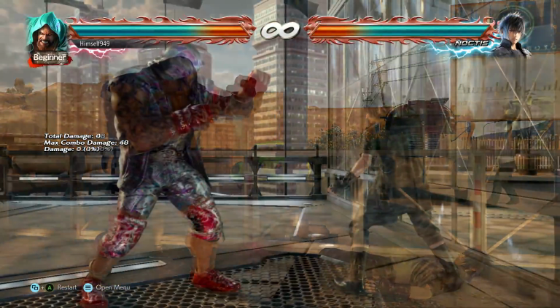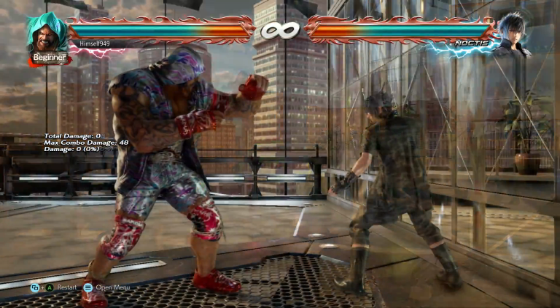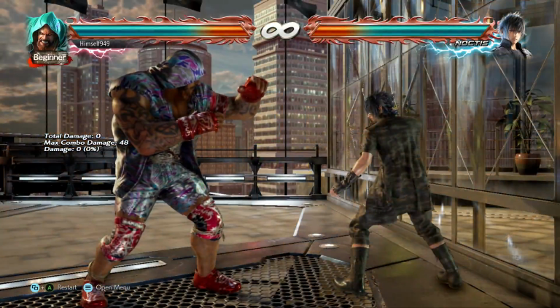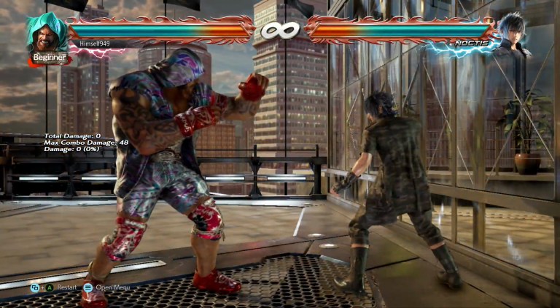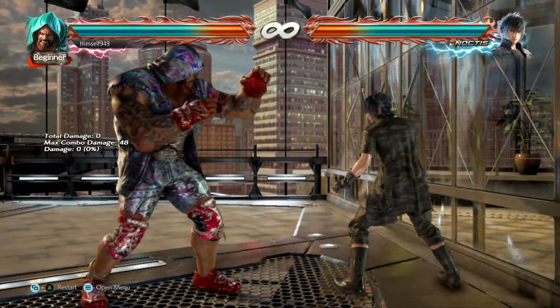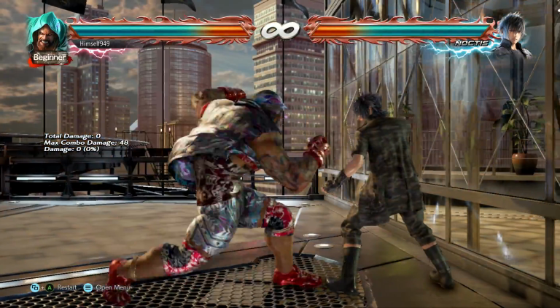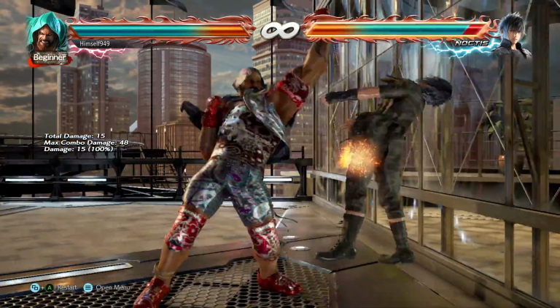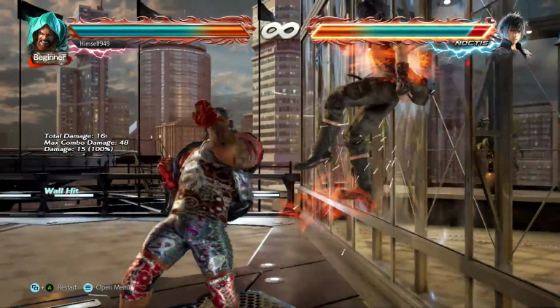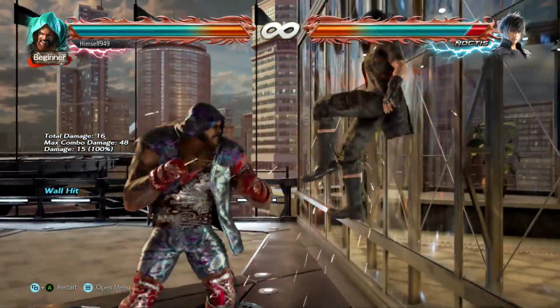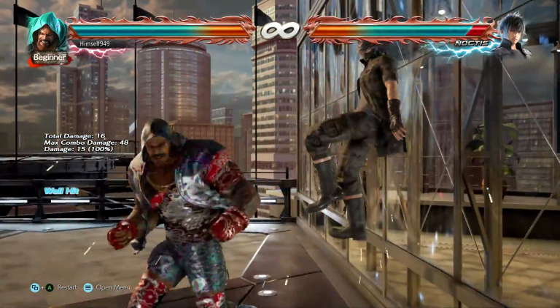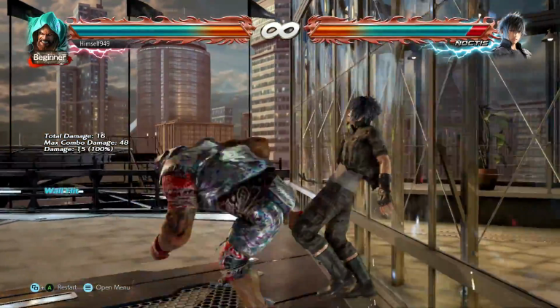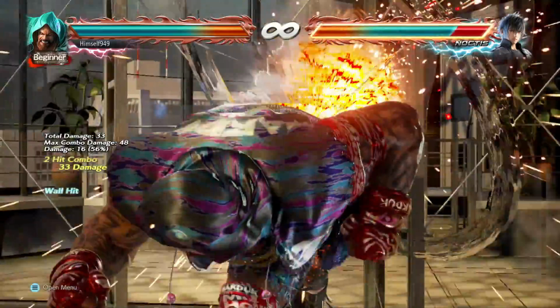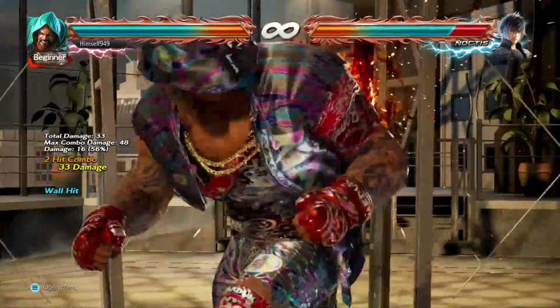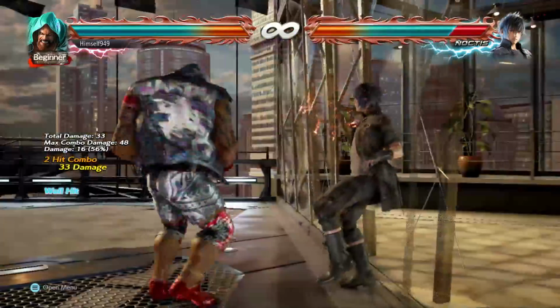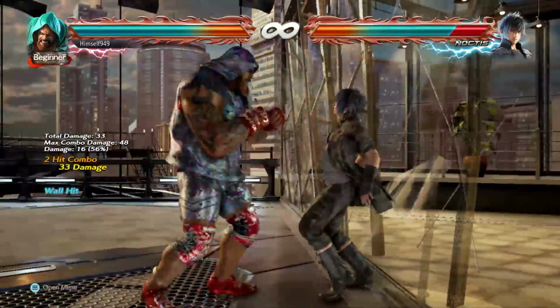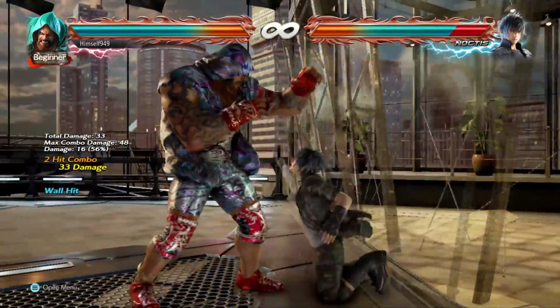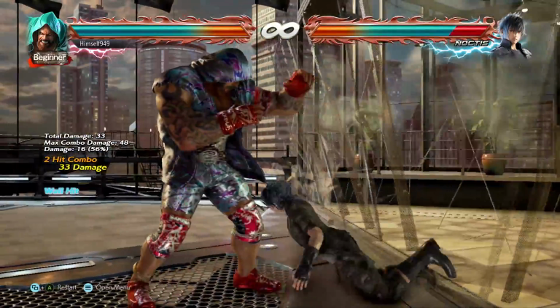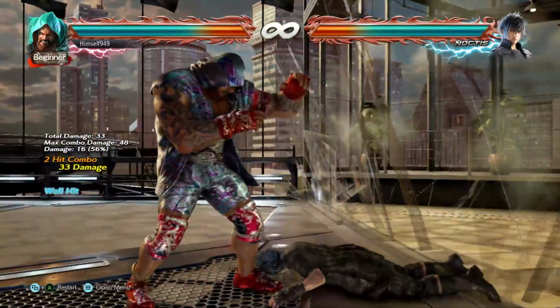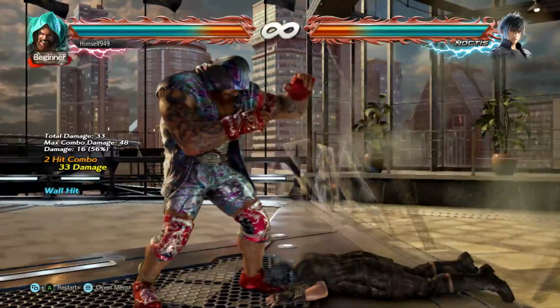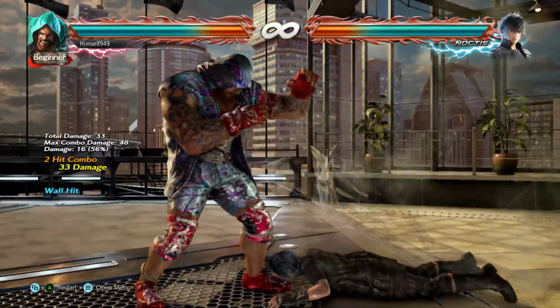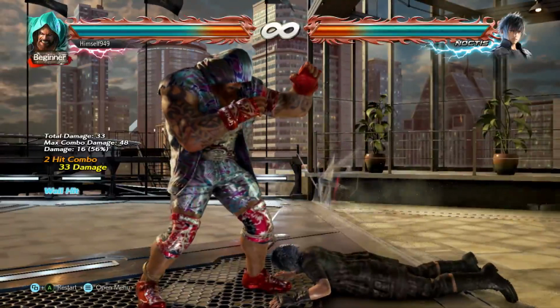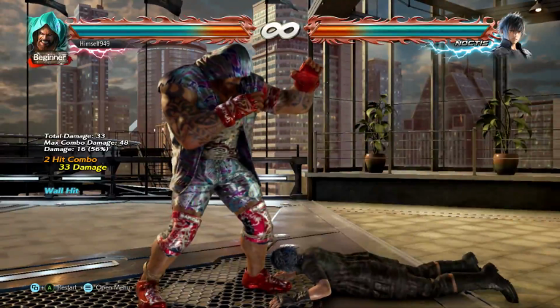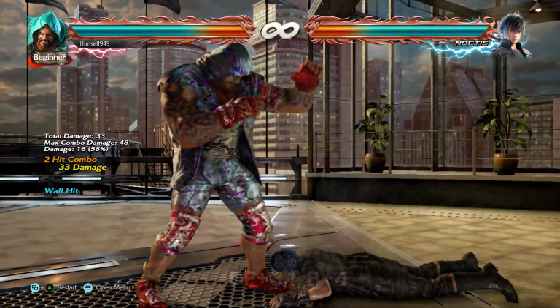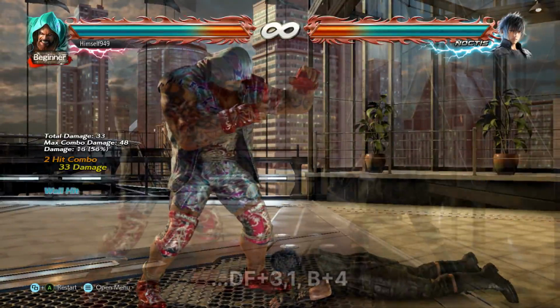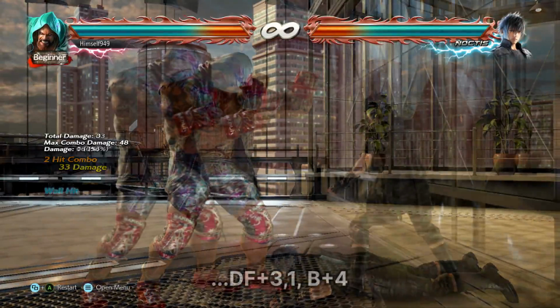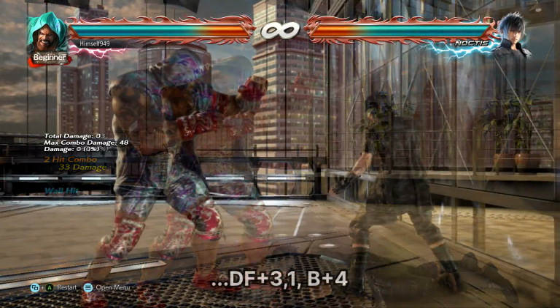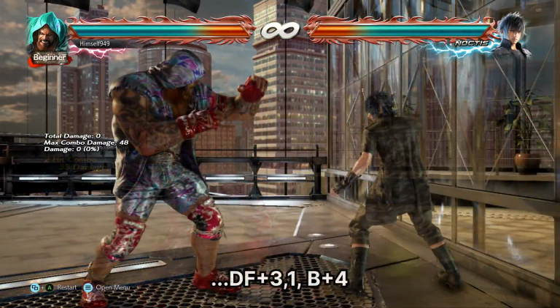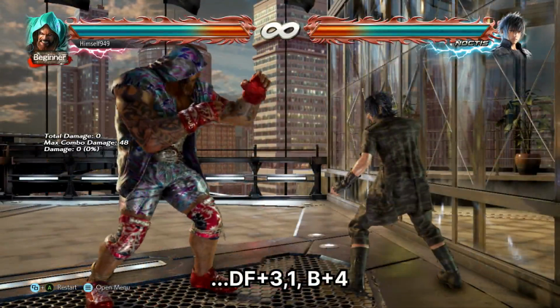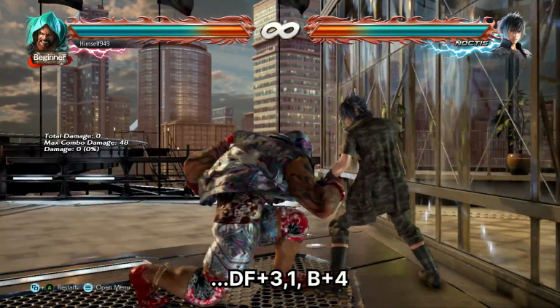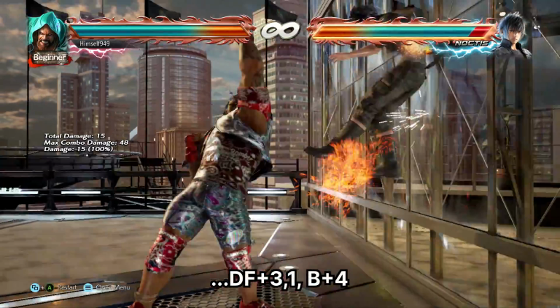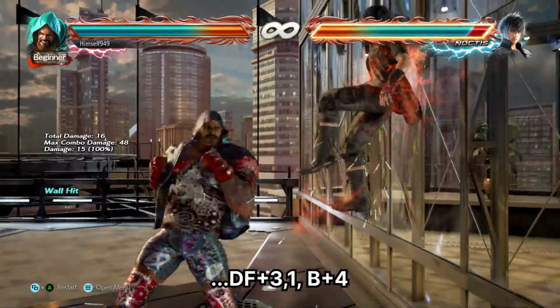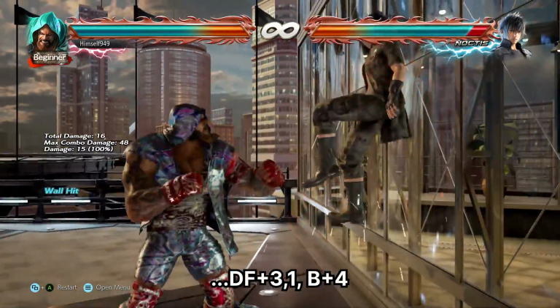For wall breaks, you have two options. If it's an early splat, use Bazooka Heel. If it's late, use back 4.